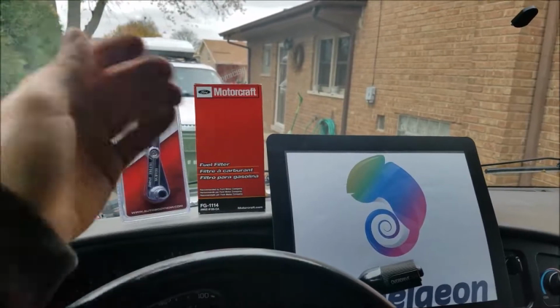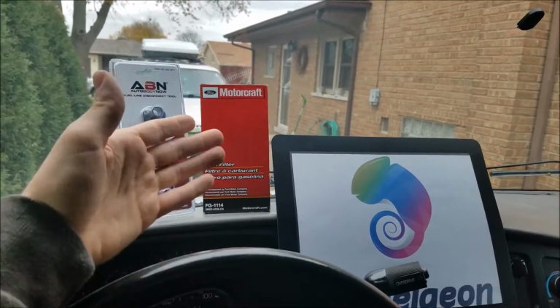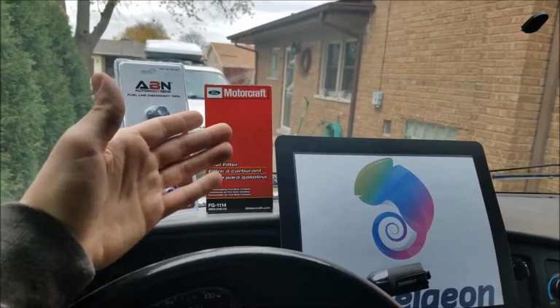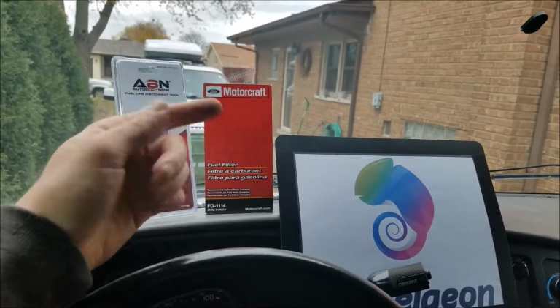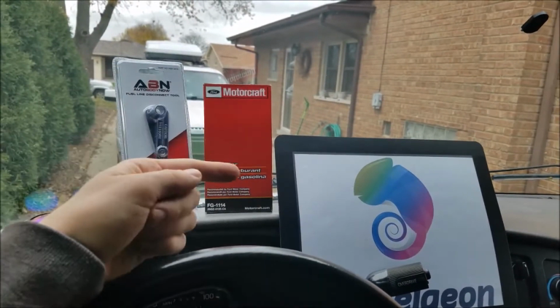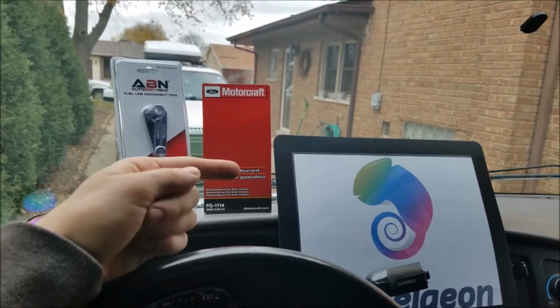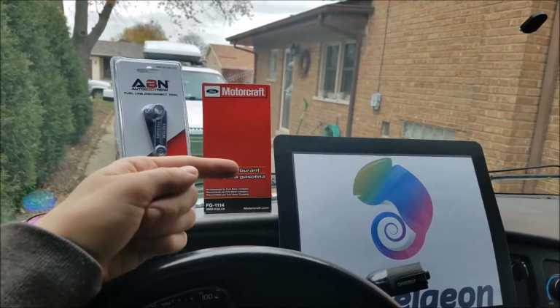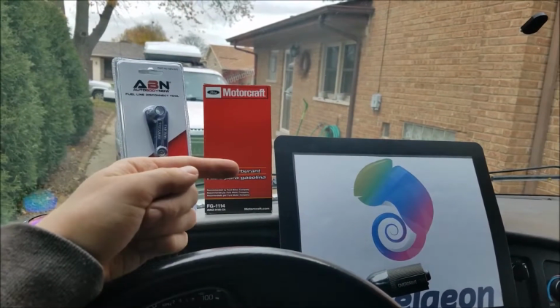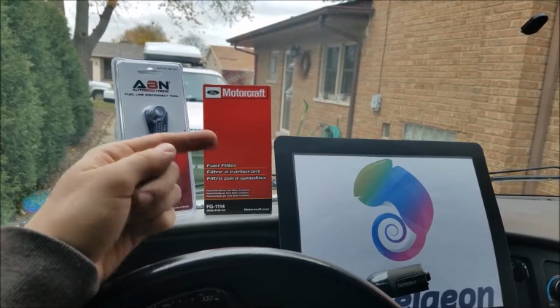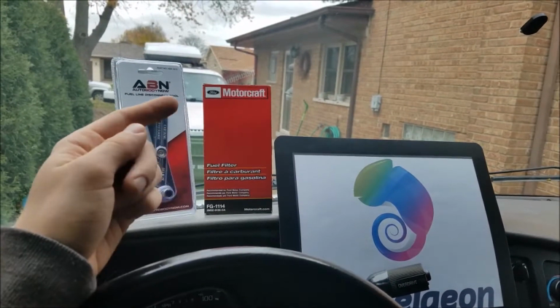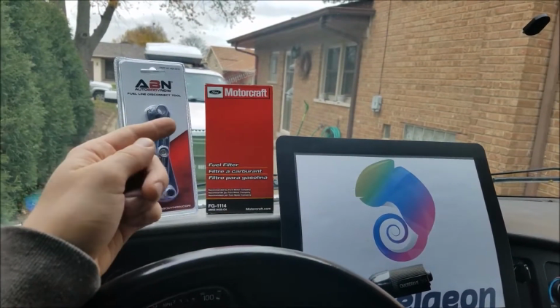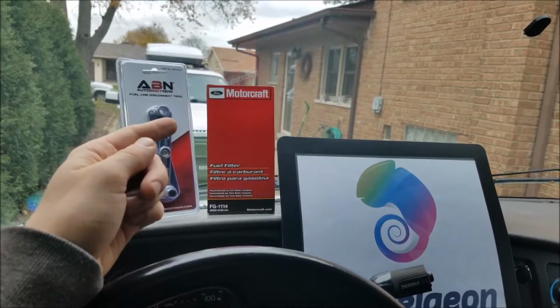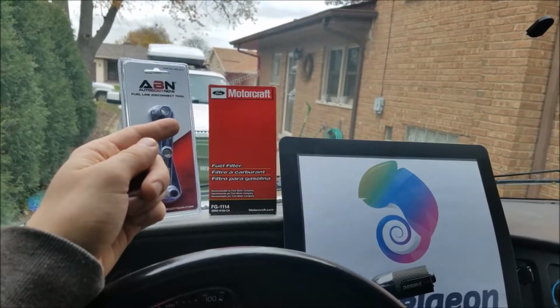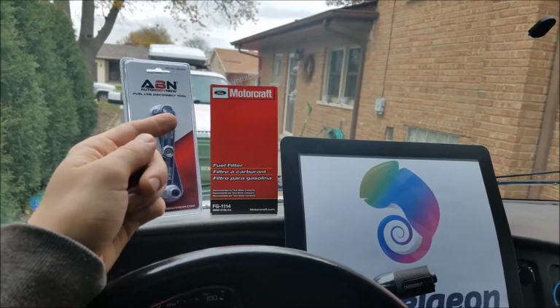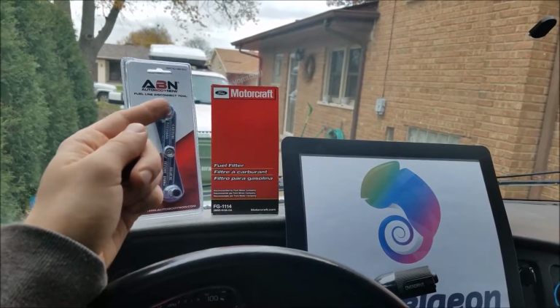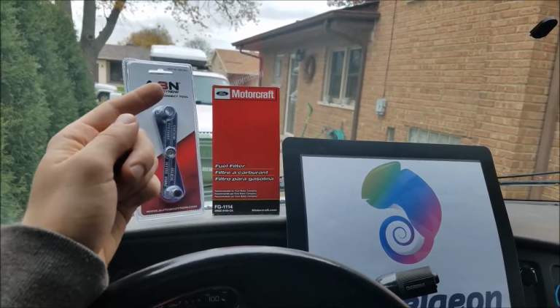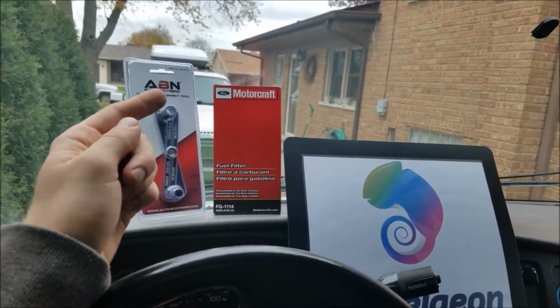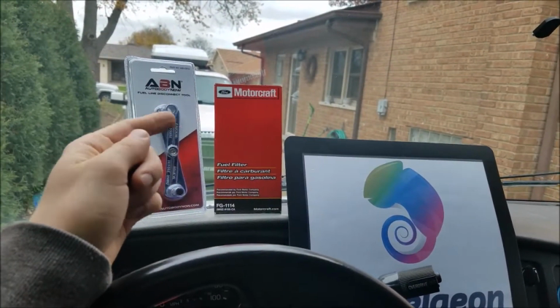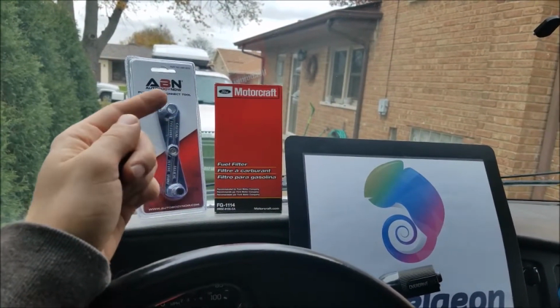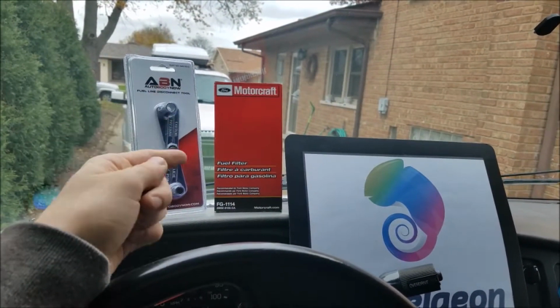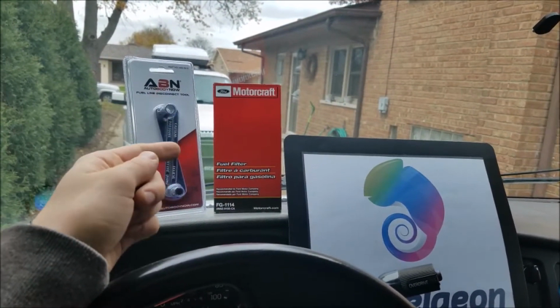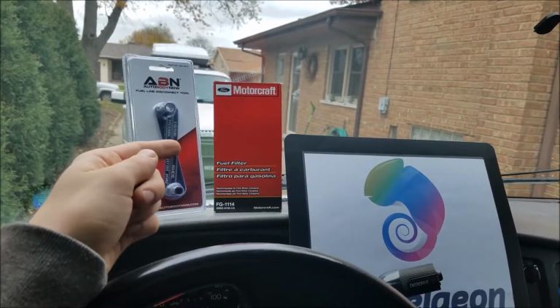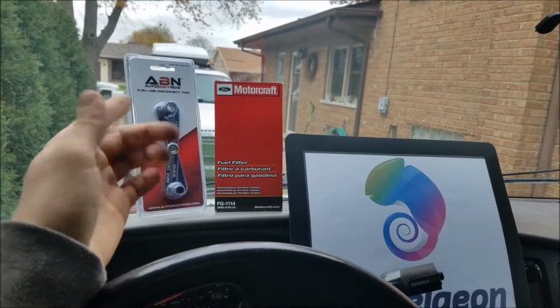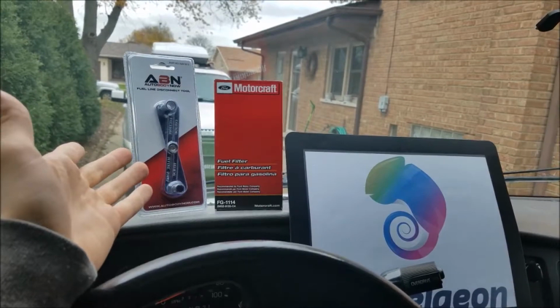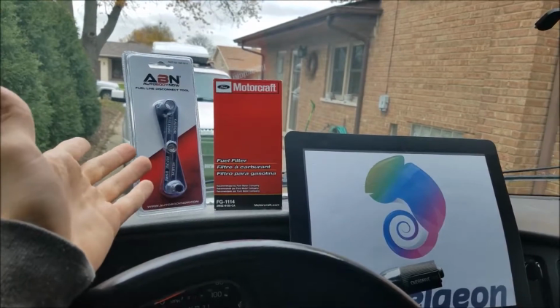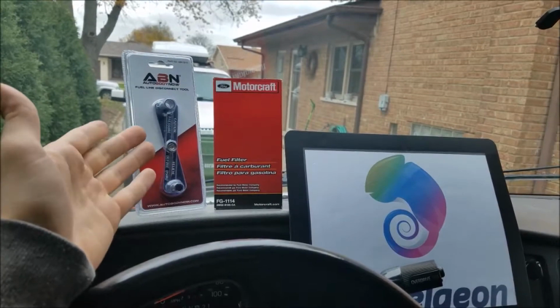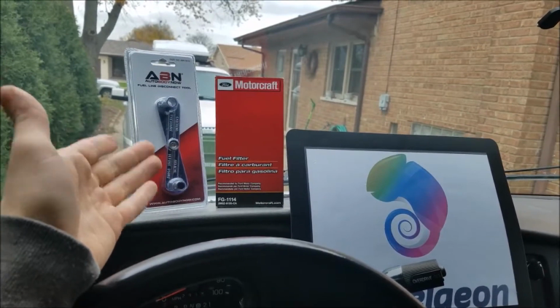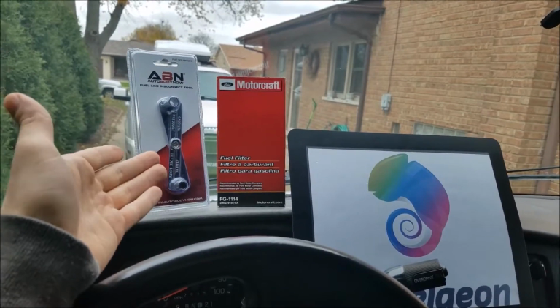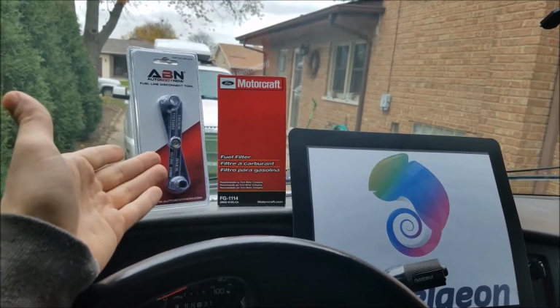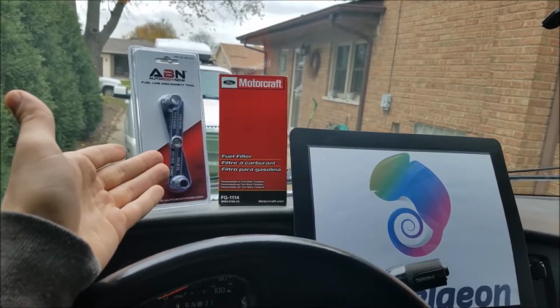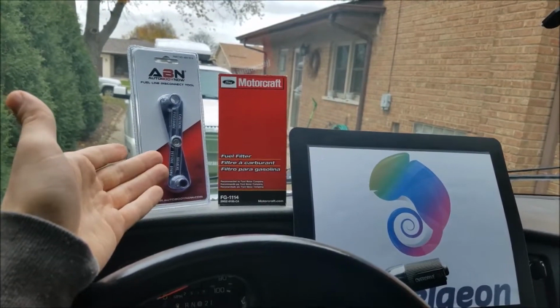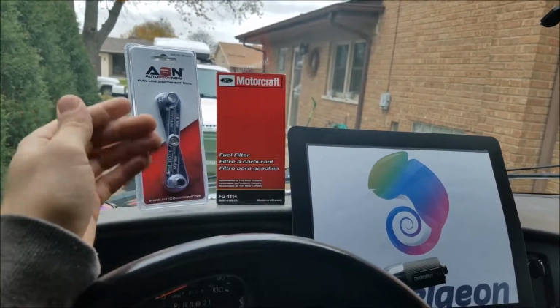Hey guys, Camellion.com here. Today we're going to be showing you how to change the fuel filter on your car in a couple of simple steps.